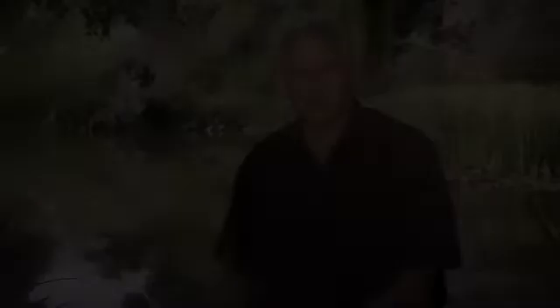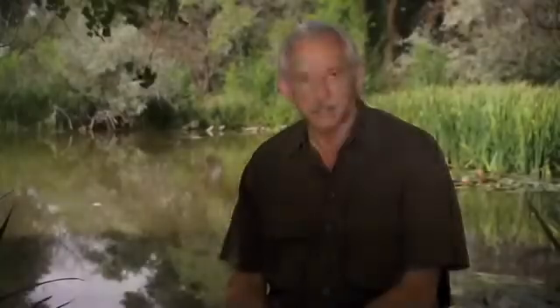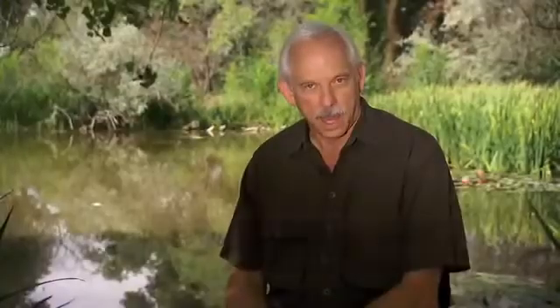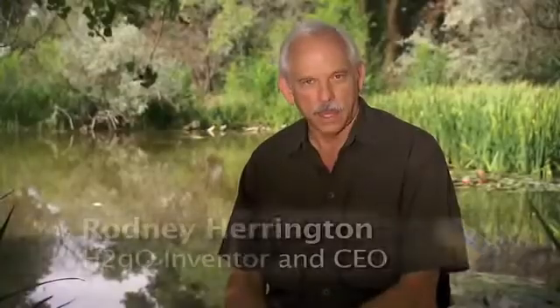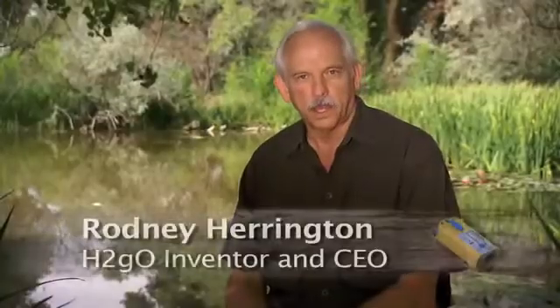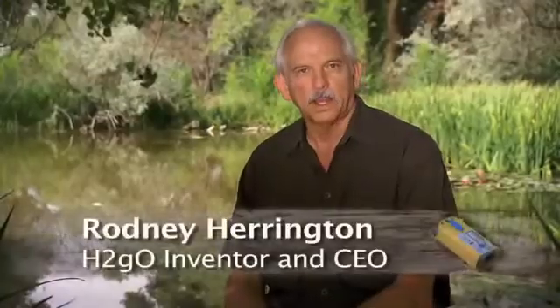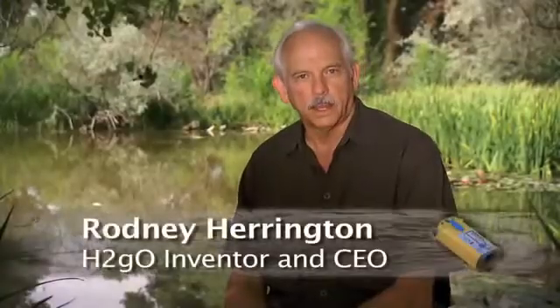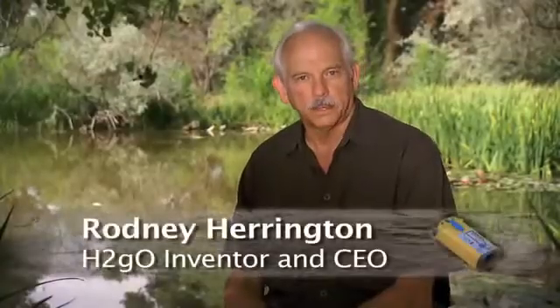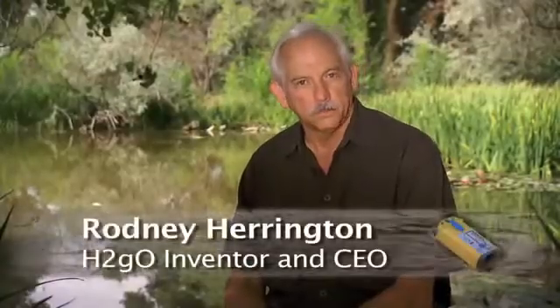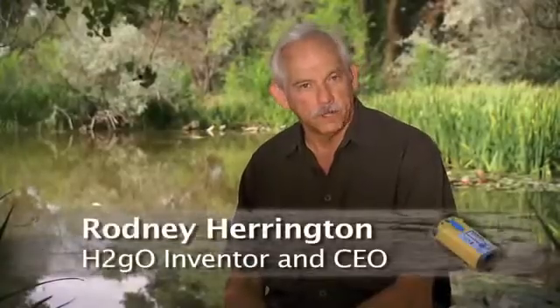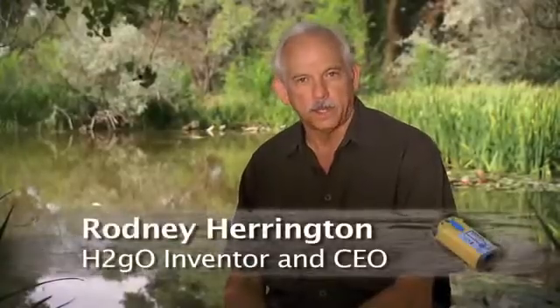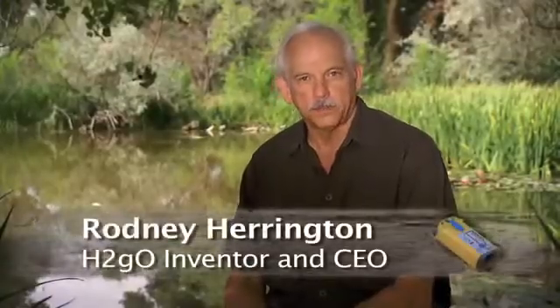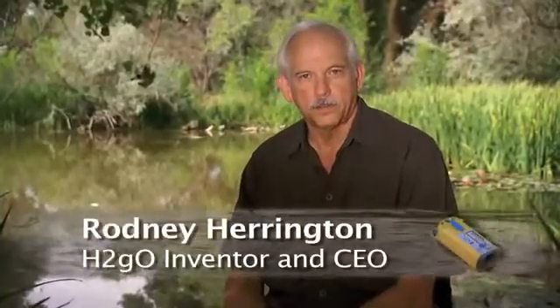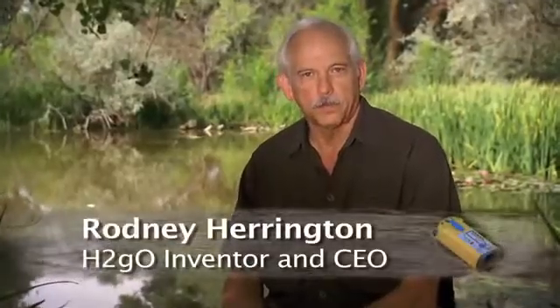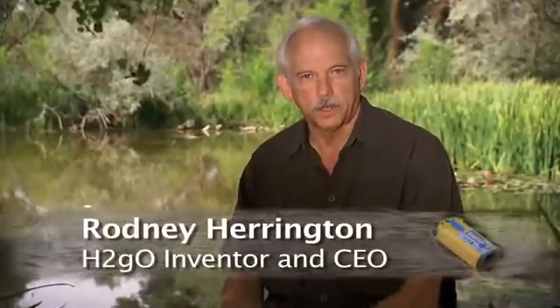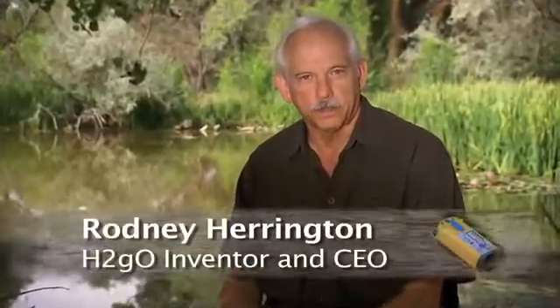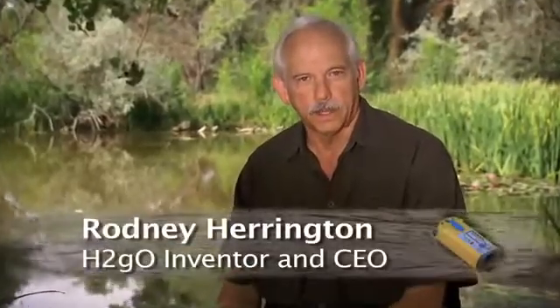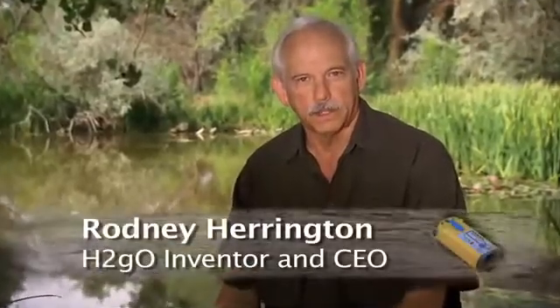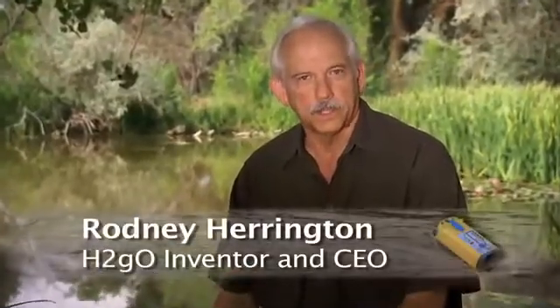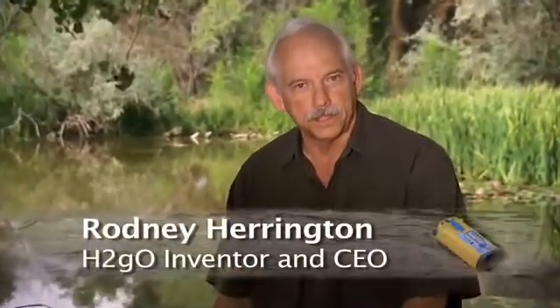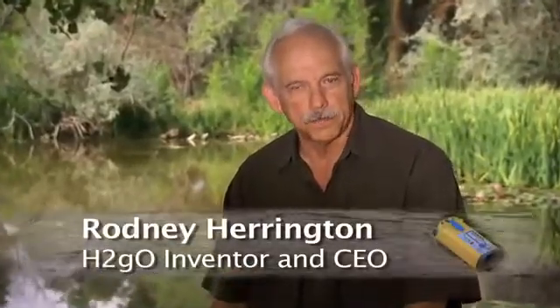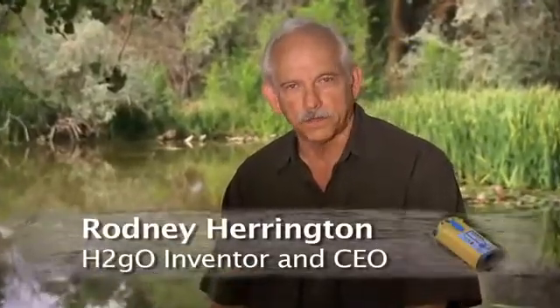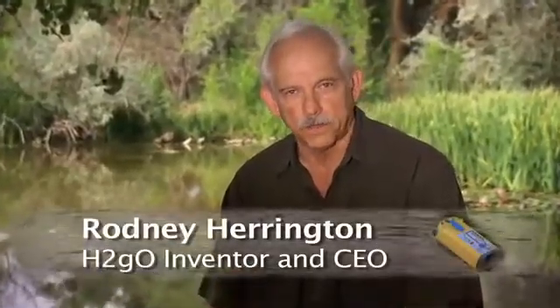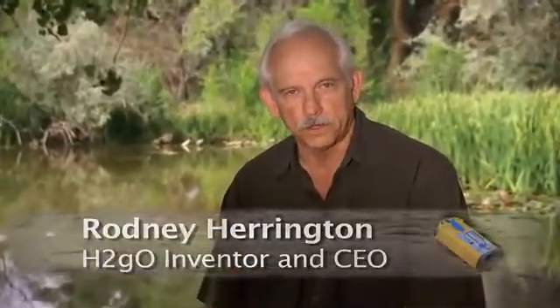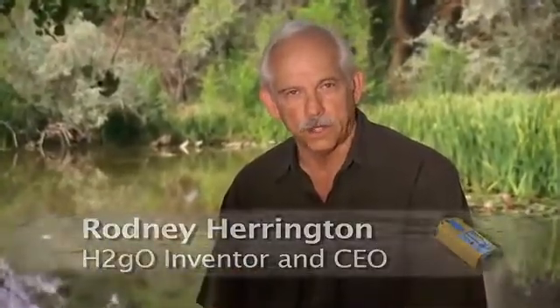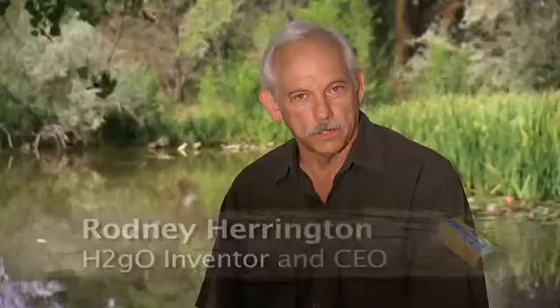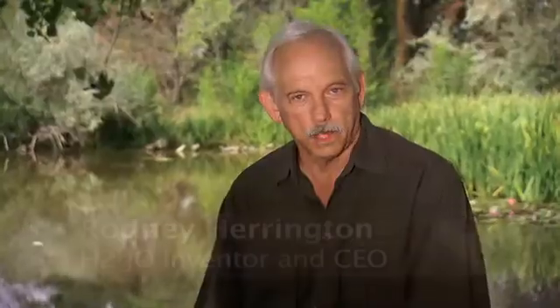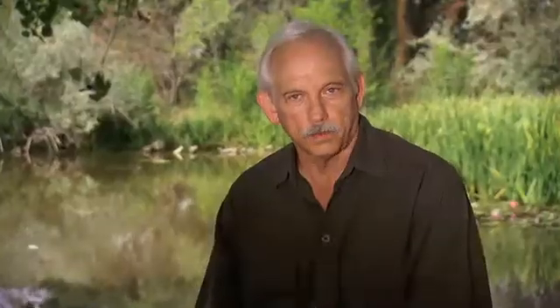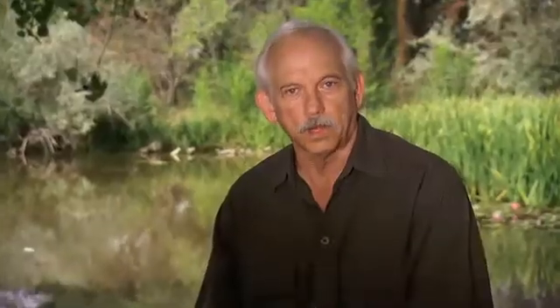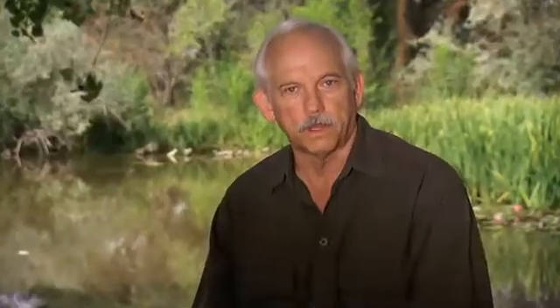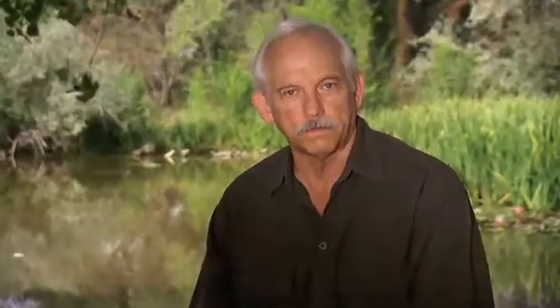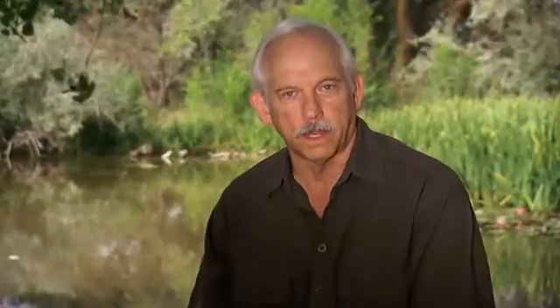Hi, I'm Rodney Harrington, inventor of the H2GO purifier. It's the easiest, most versatile, lowest cost water purifier.